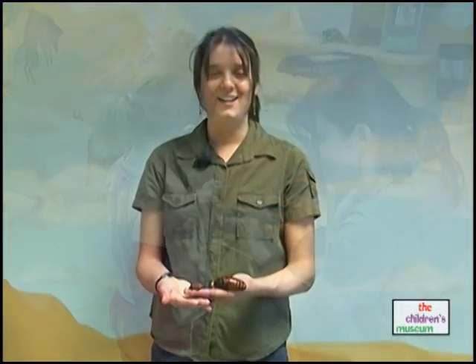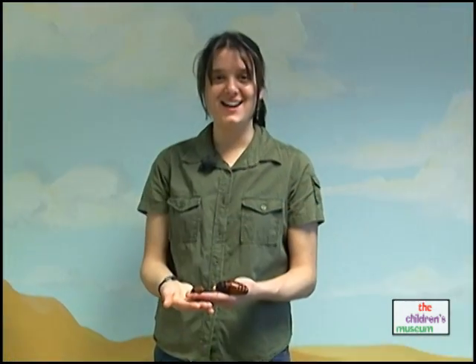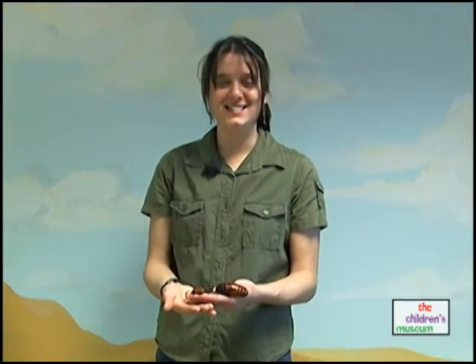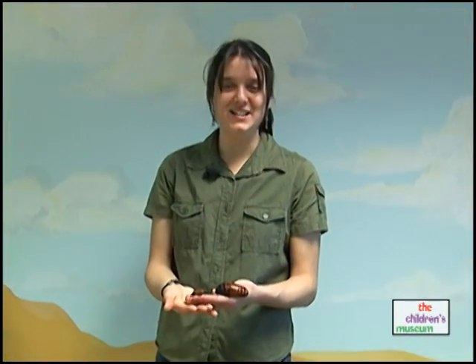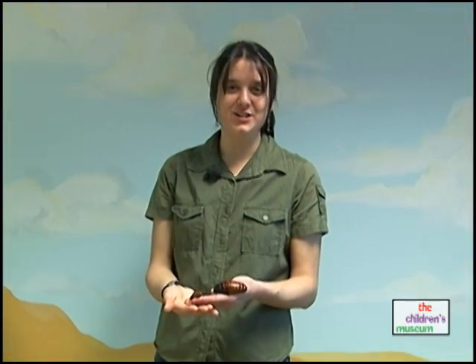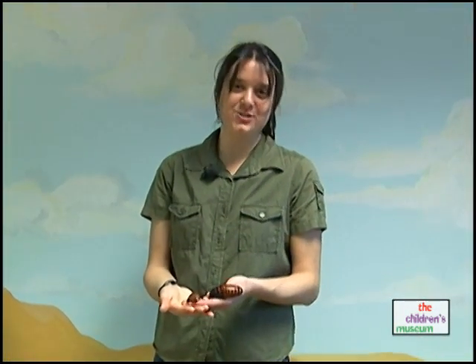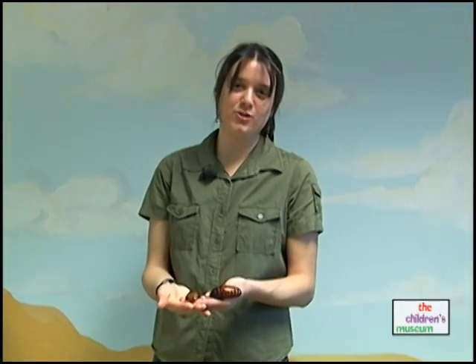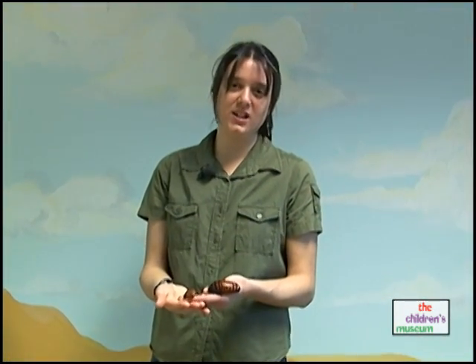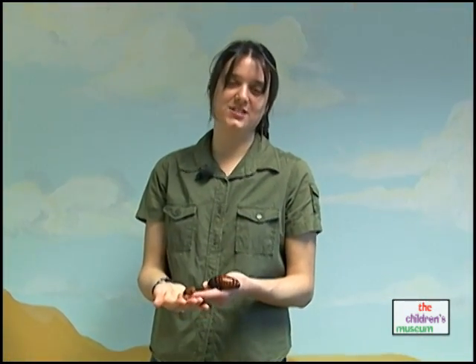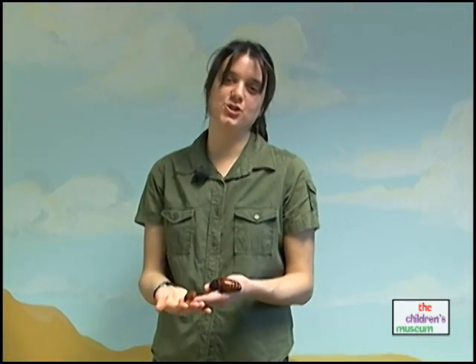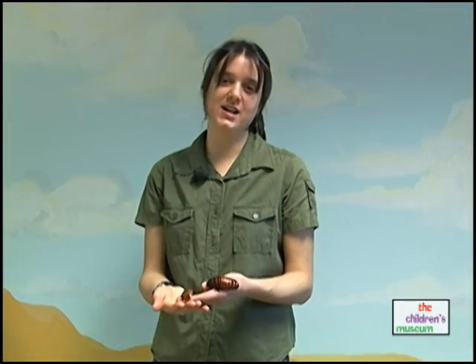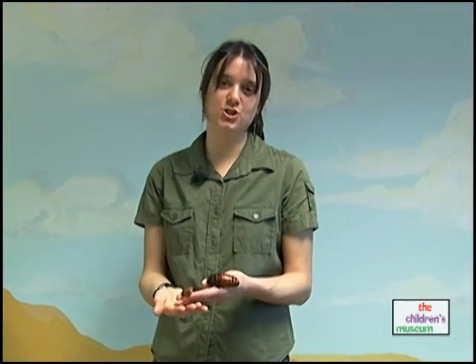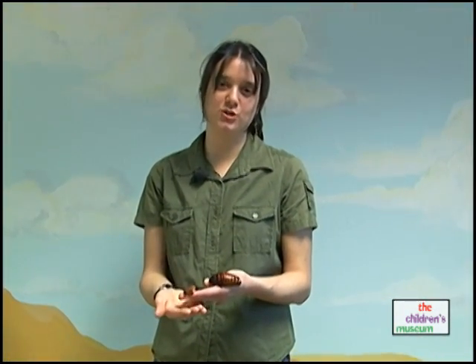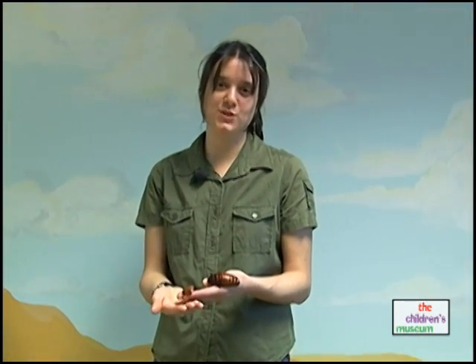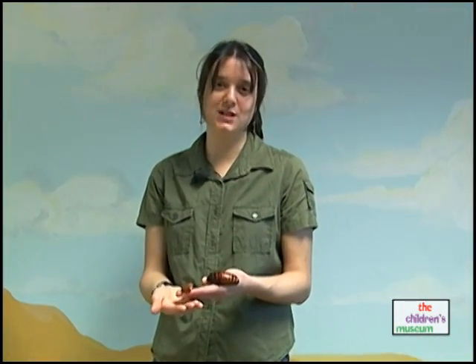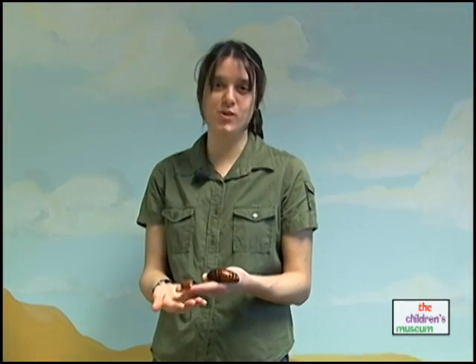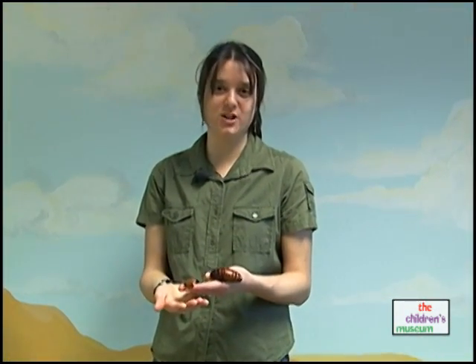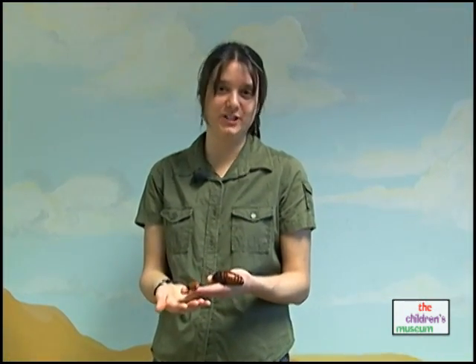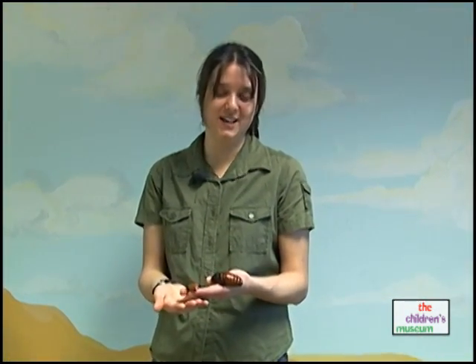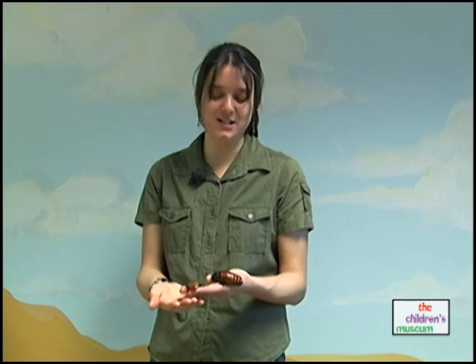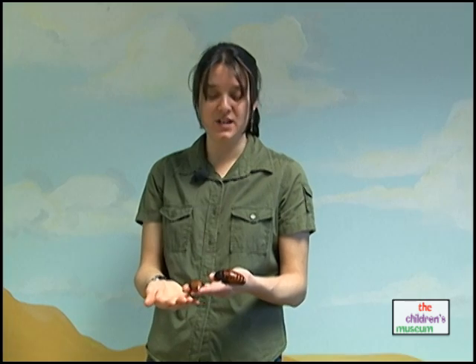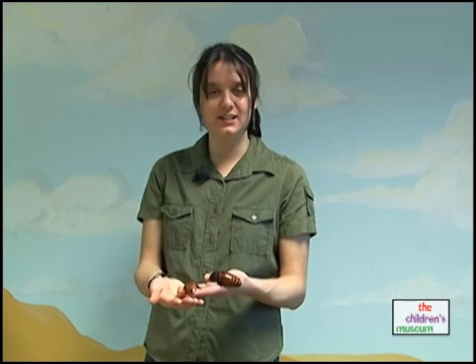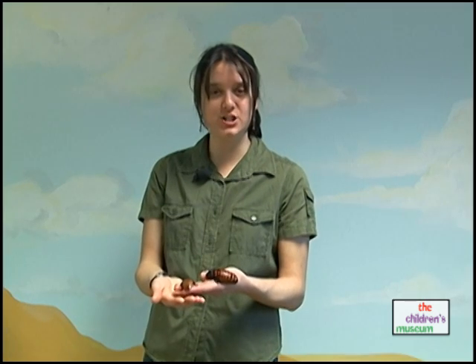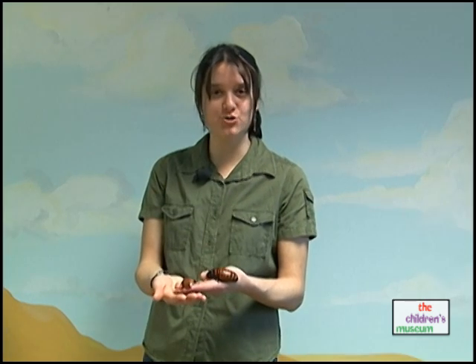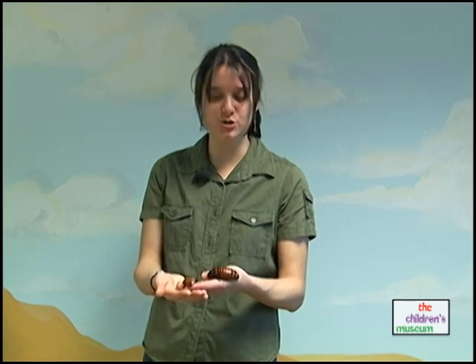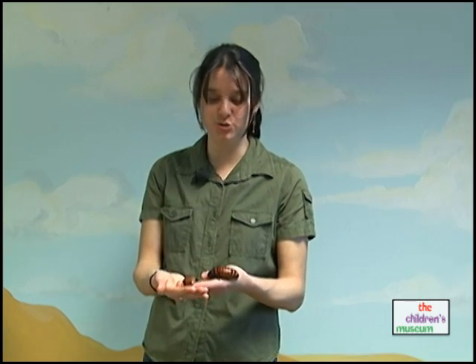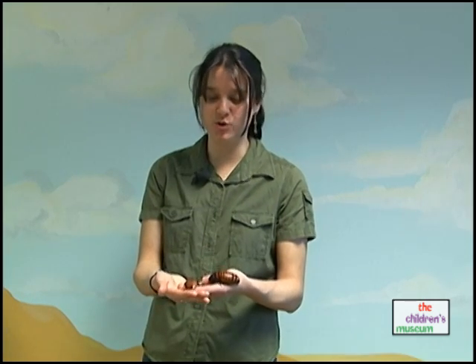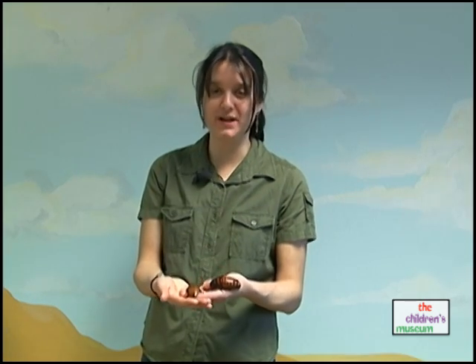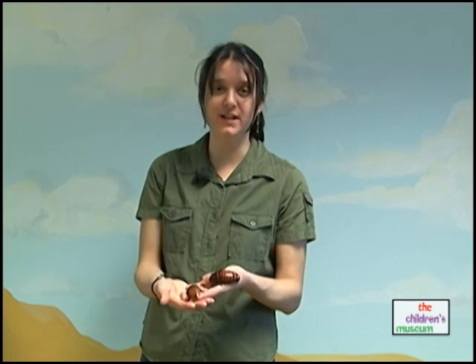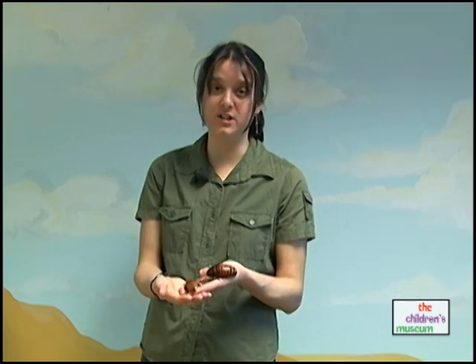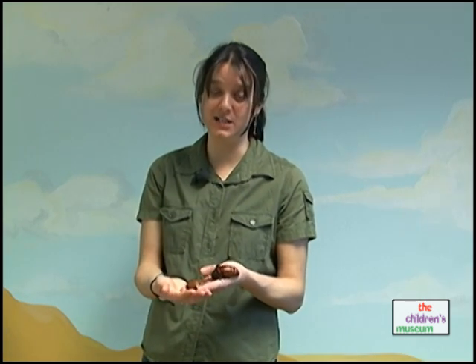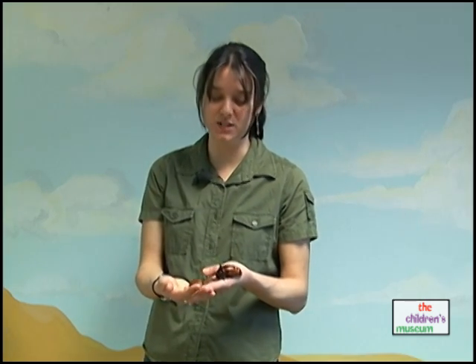Hi, Cindy here, Director of the Wildlife Sanctuary at the Children's Museum in West Hartford, Connecticut. I'd like to introduce you to one of my favorite animals.